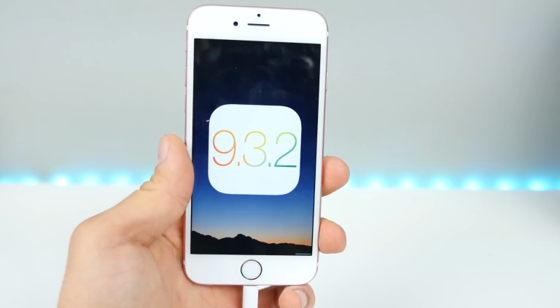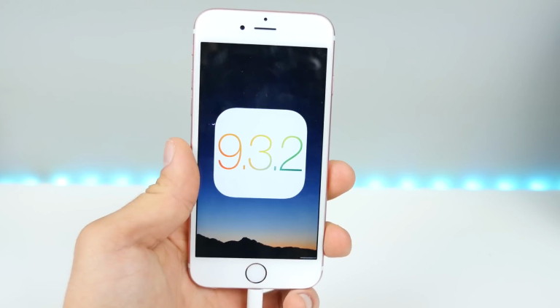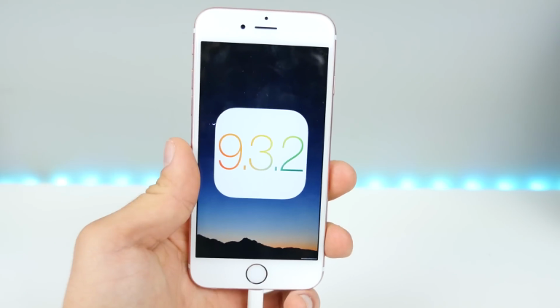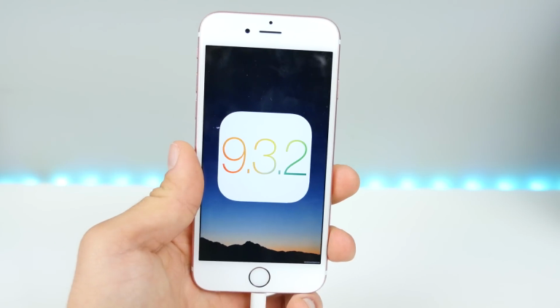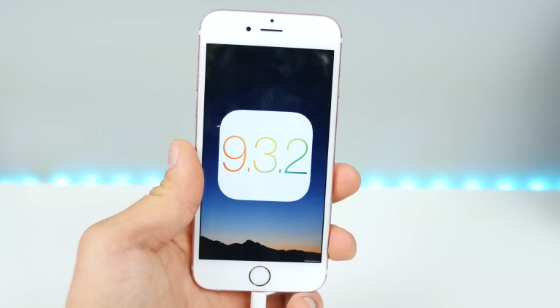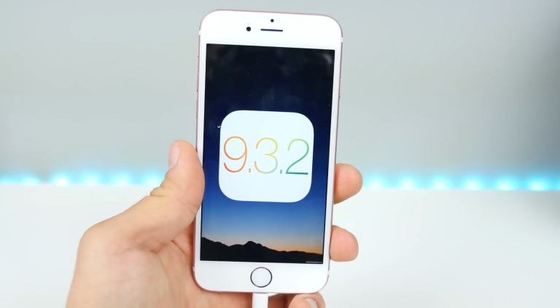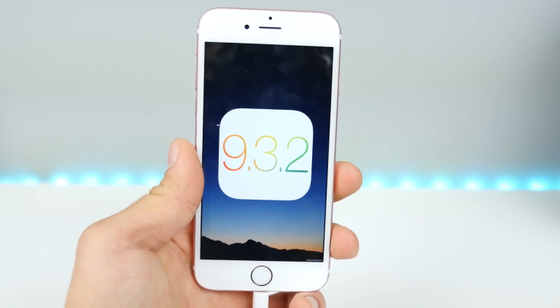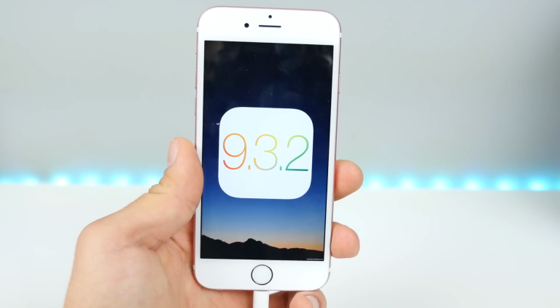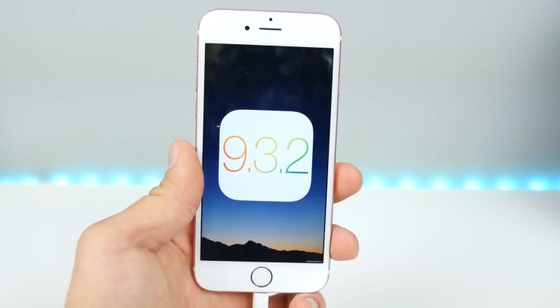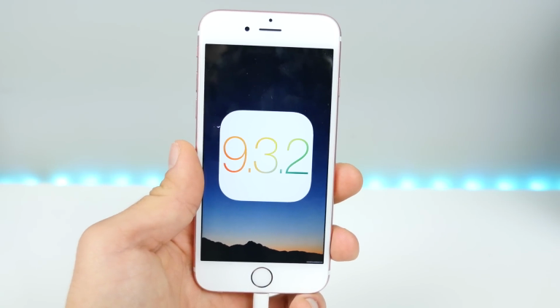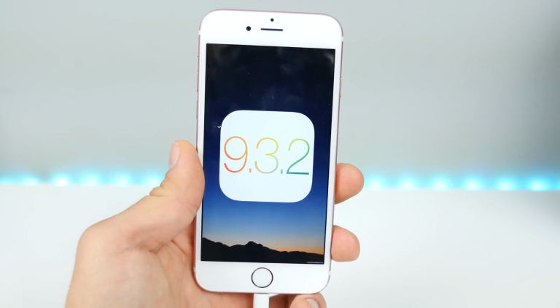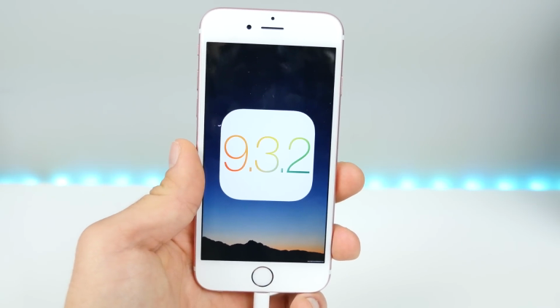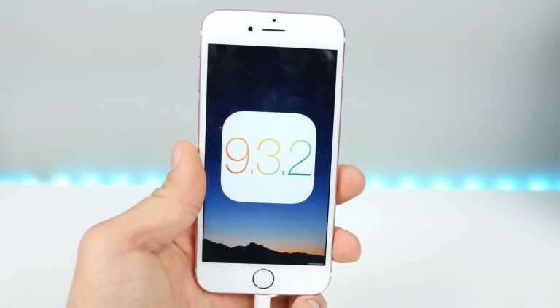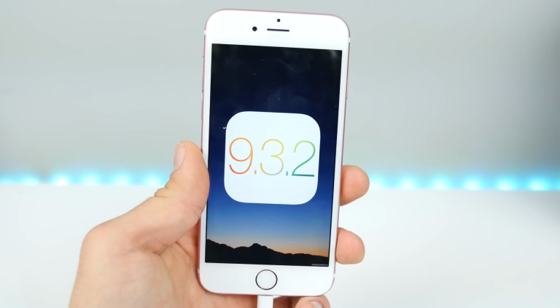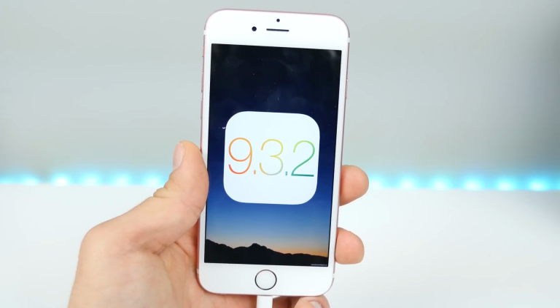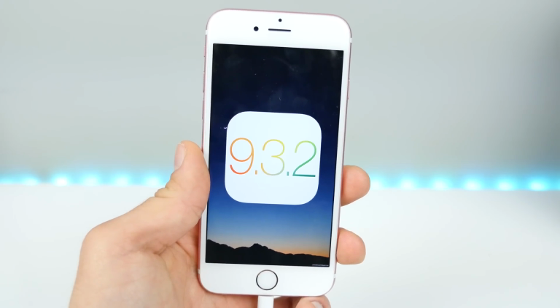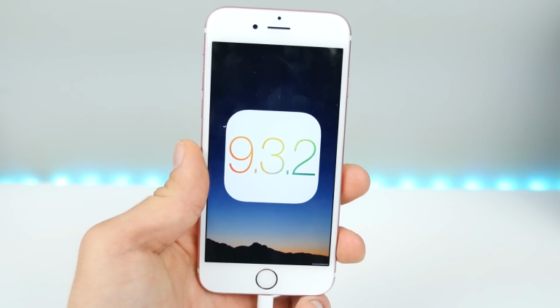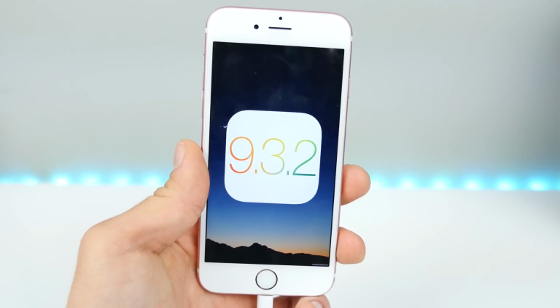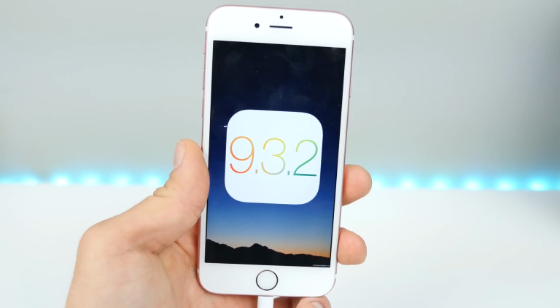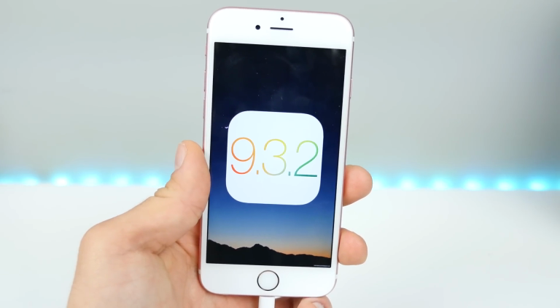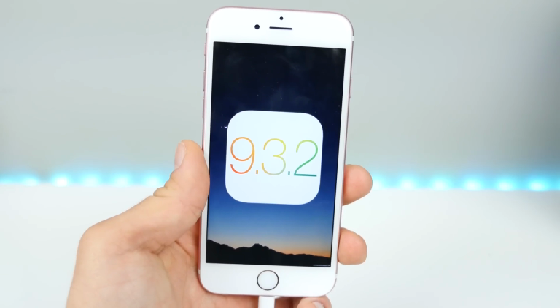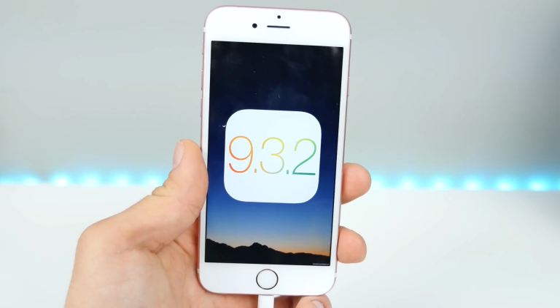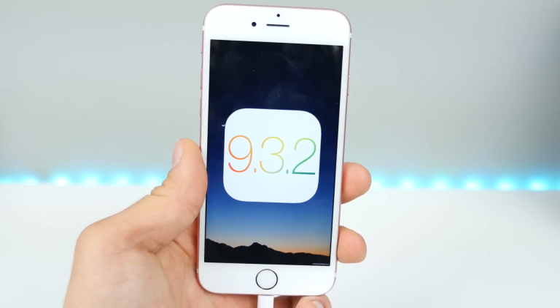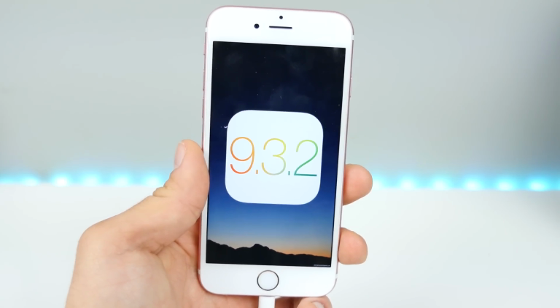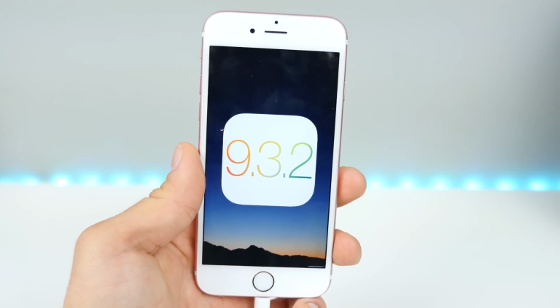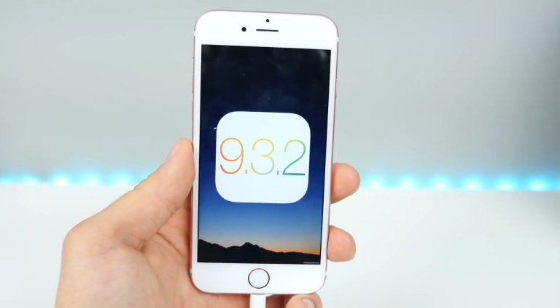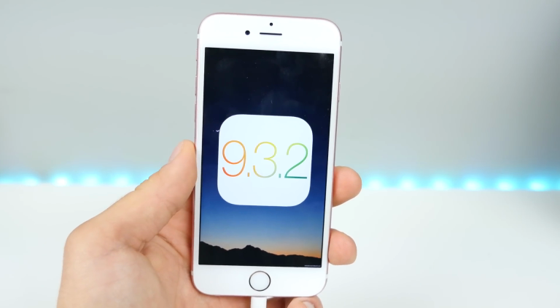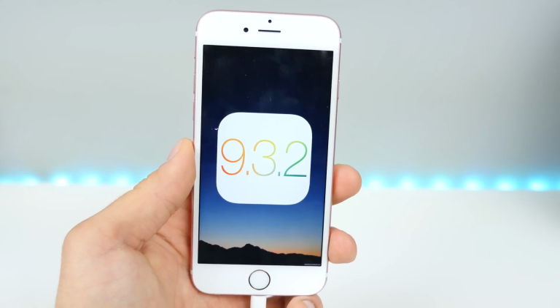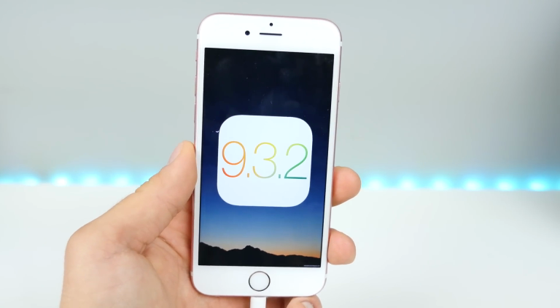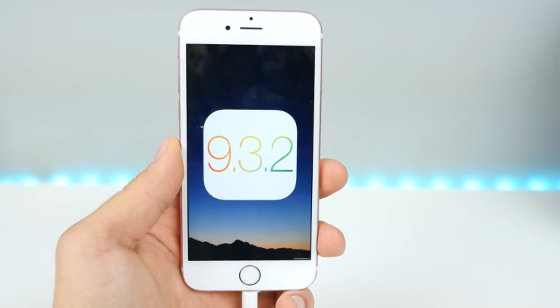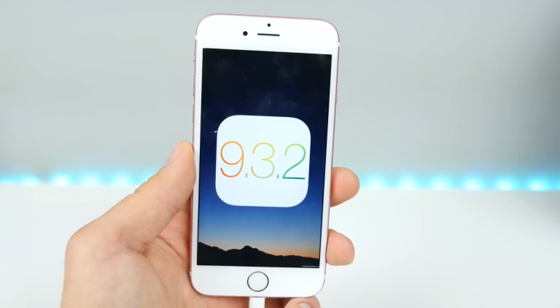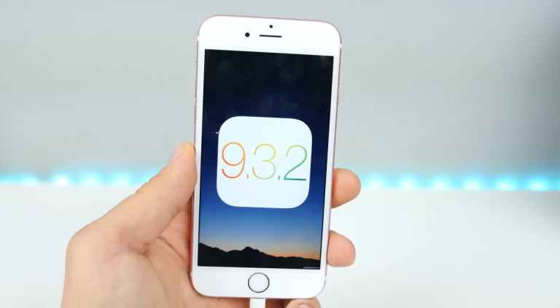What's up guys, EverythingApplePro here, and after four betas and a very long wait, Apple has finally released iOS 9.3.2.